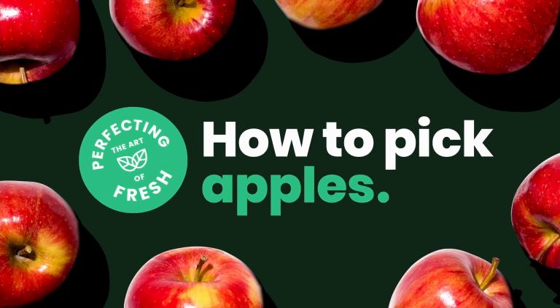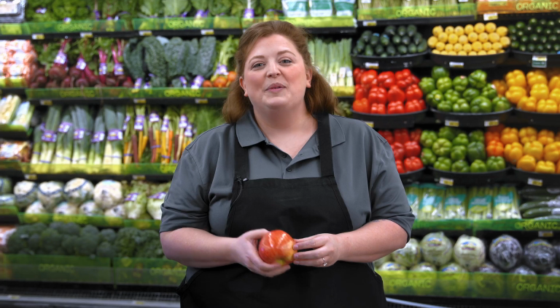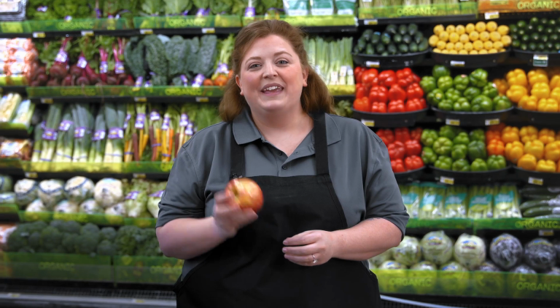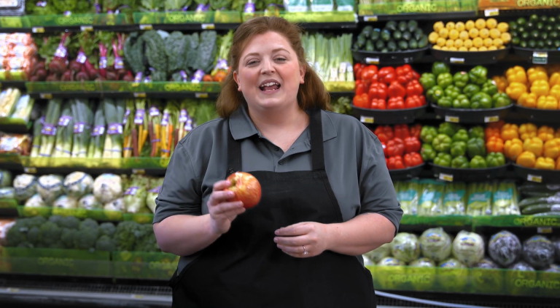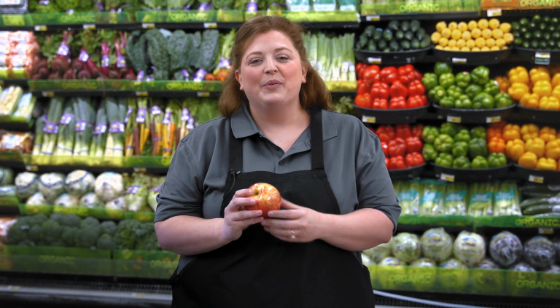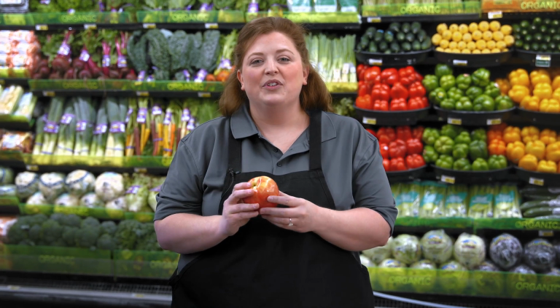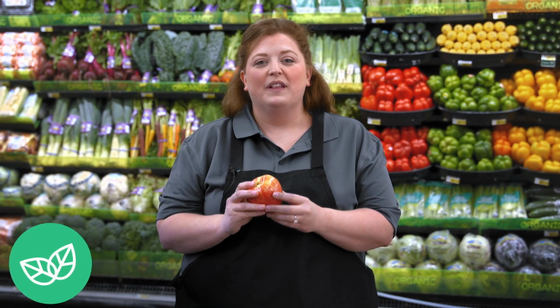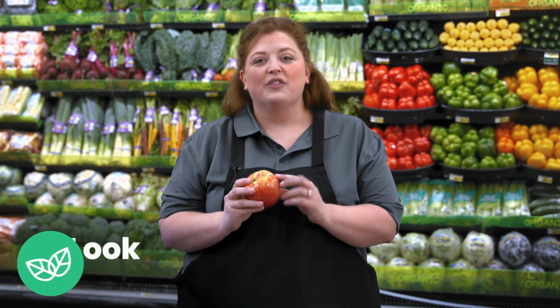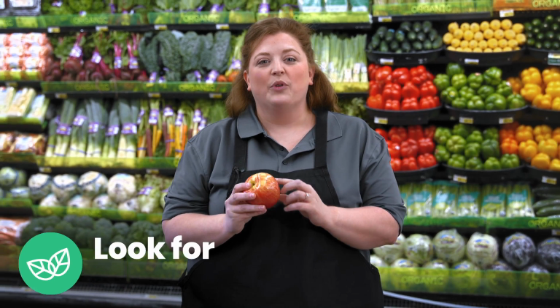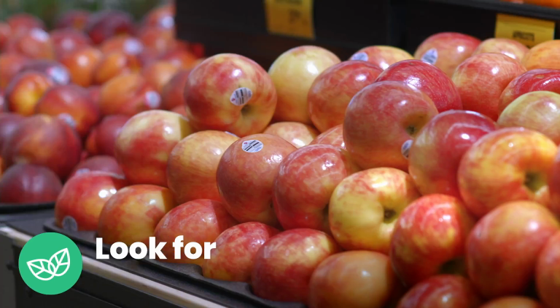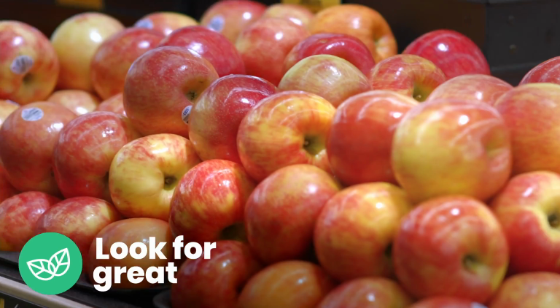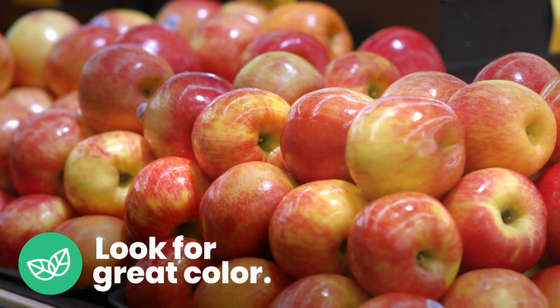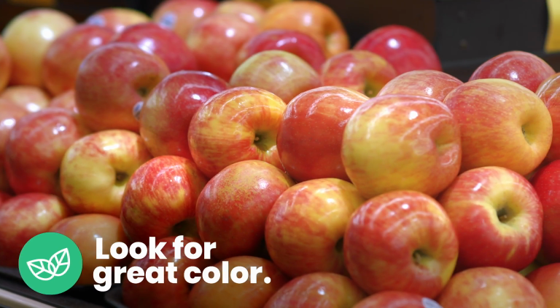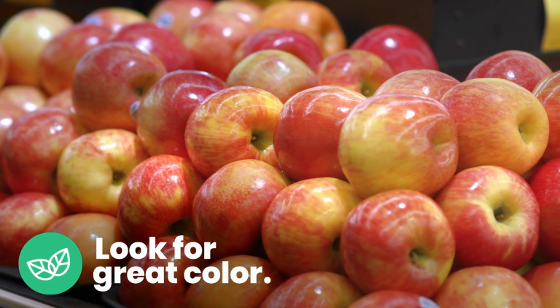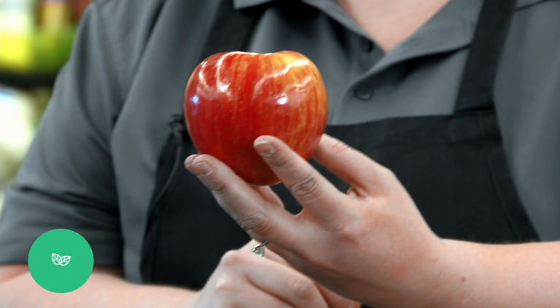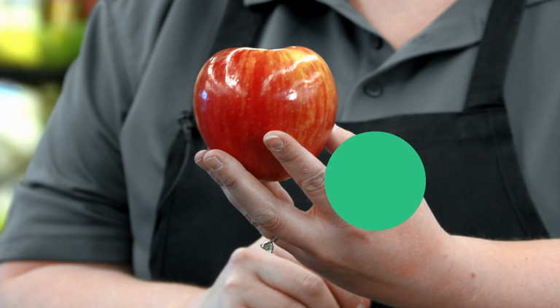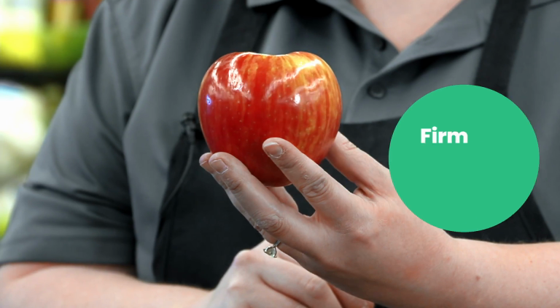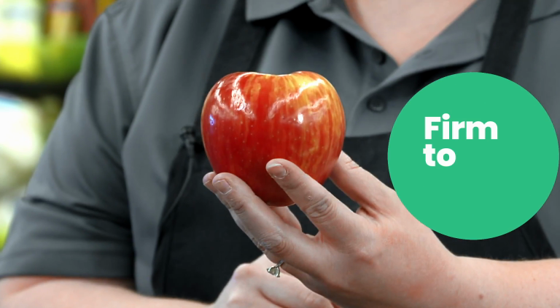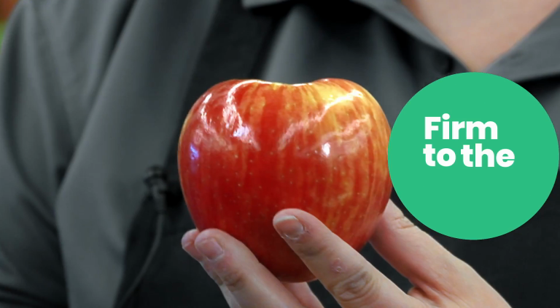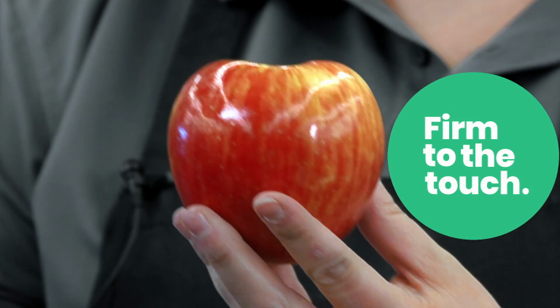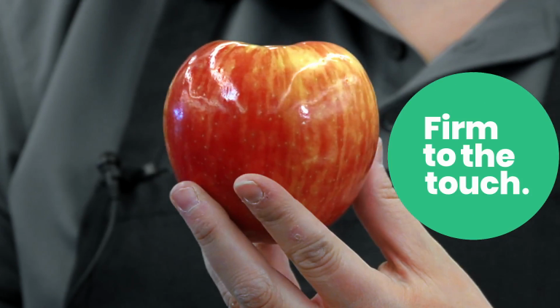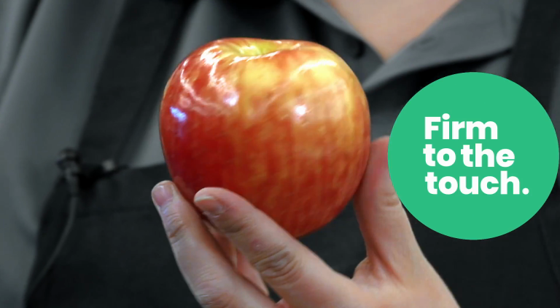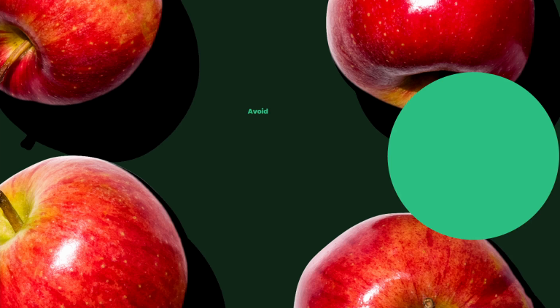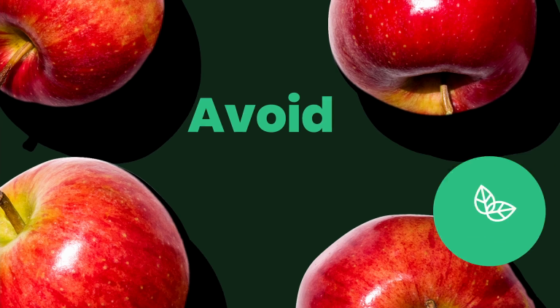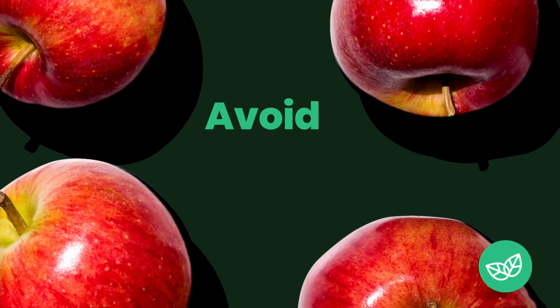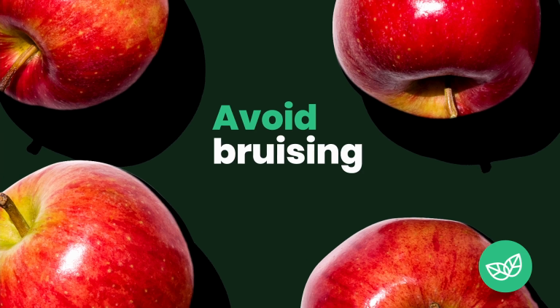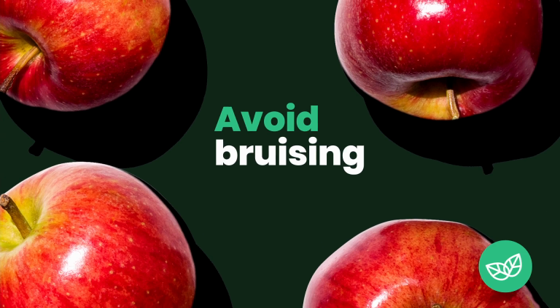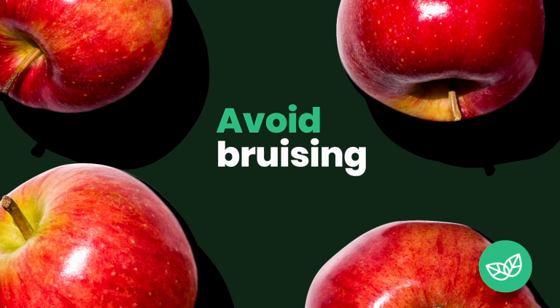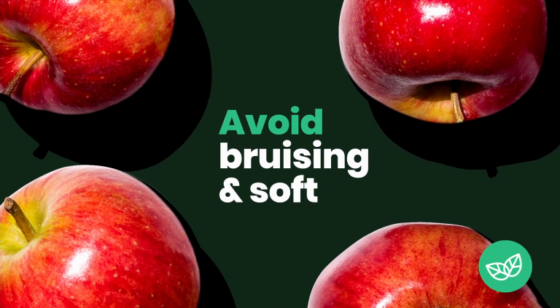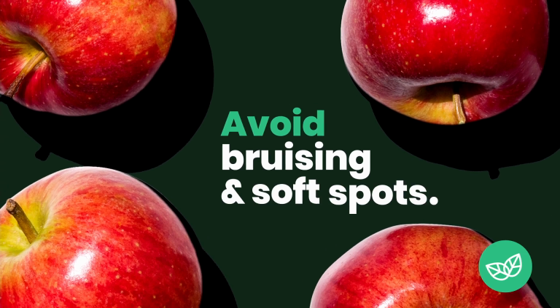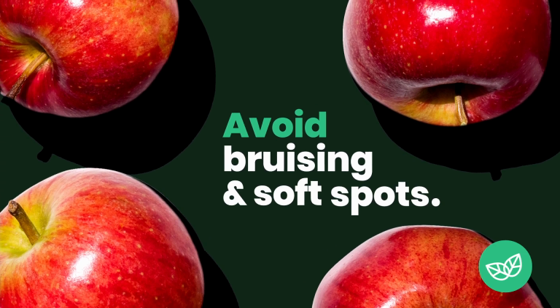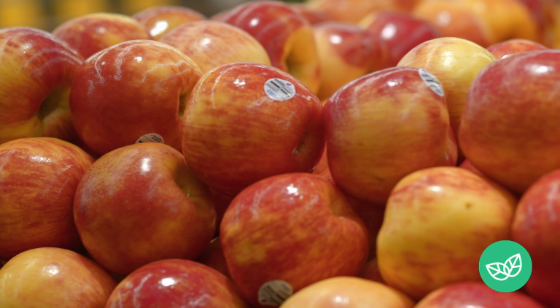When picking an apple, you want to look for great color and the apple should be firm to the touch. You want to avoid any bruising or soft spots.